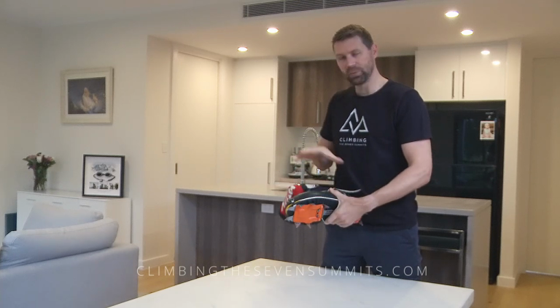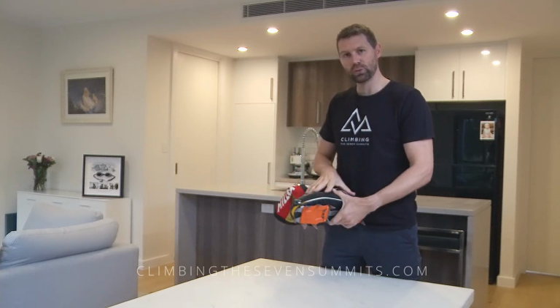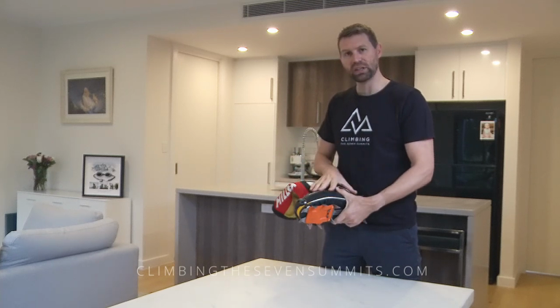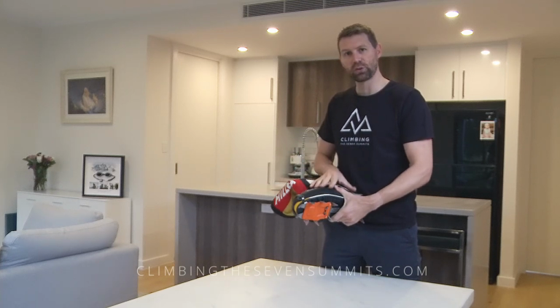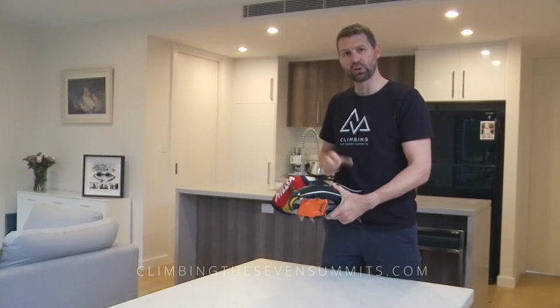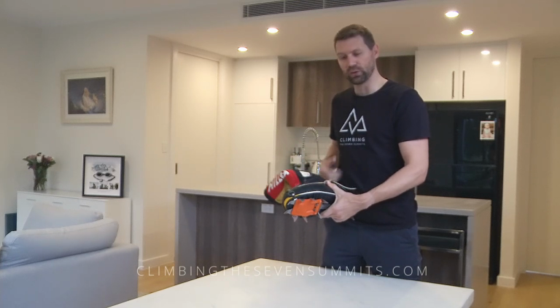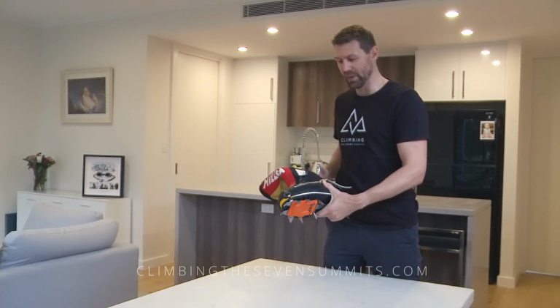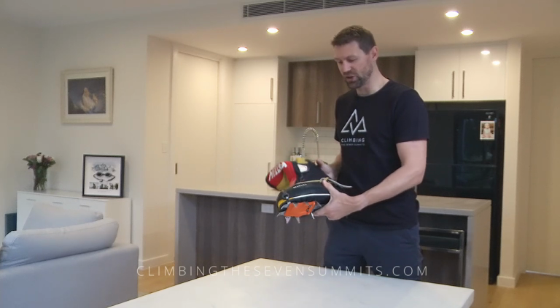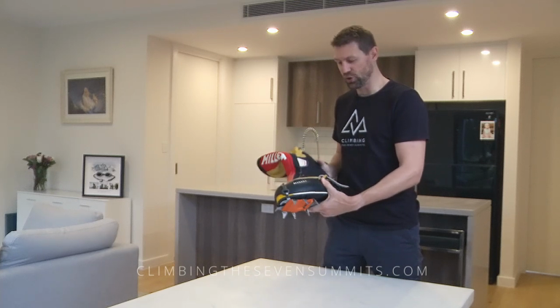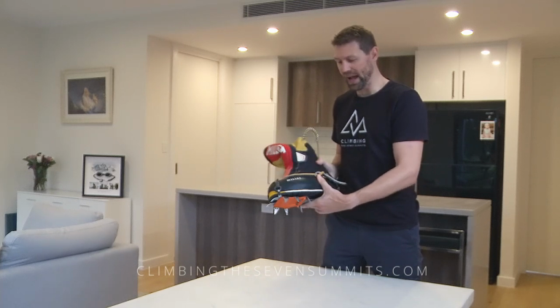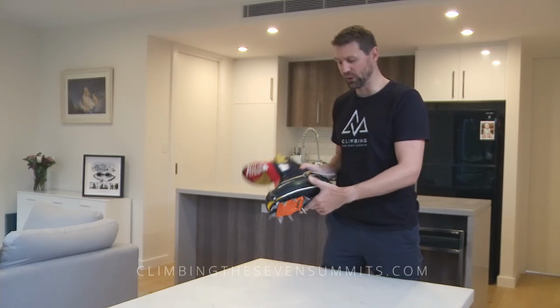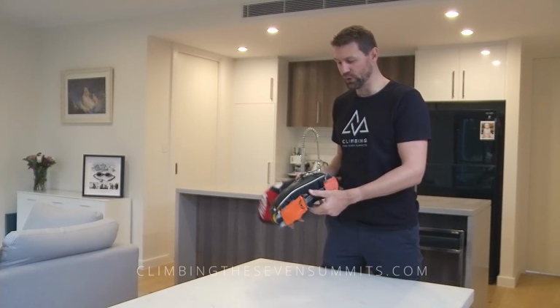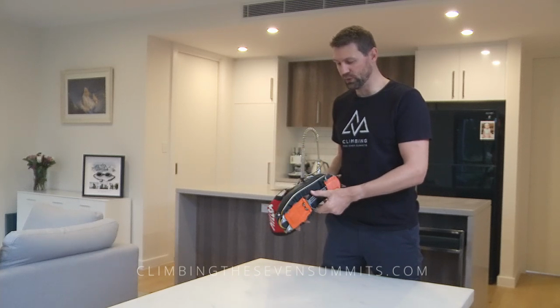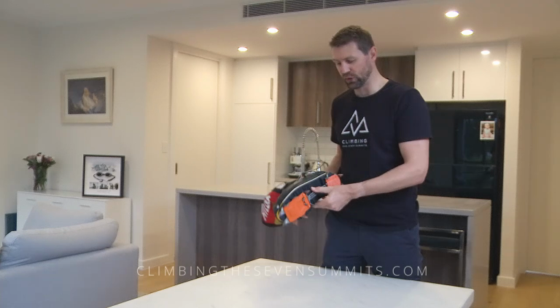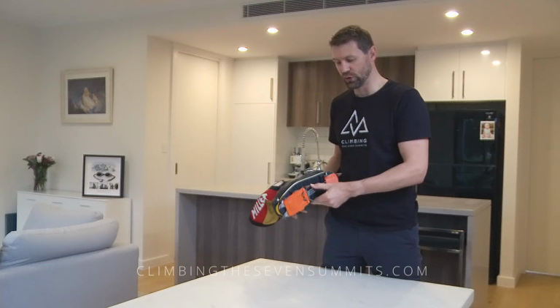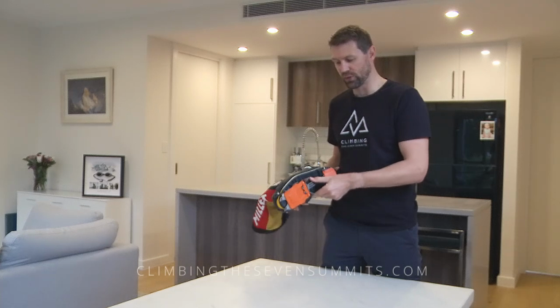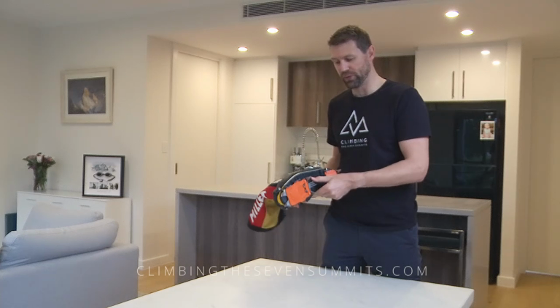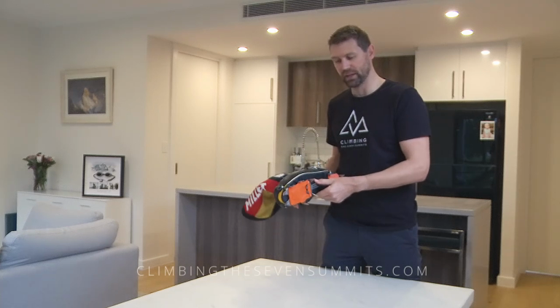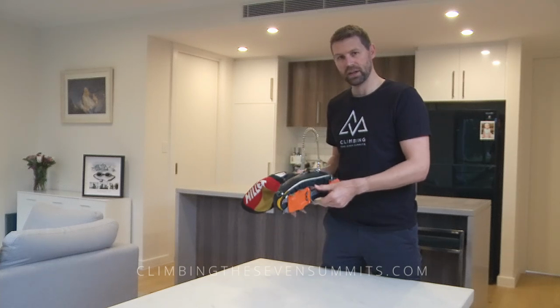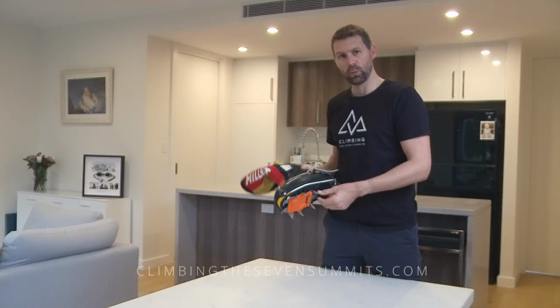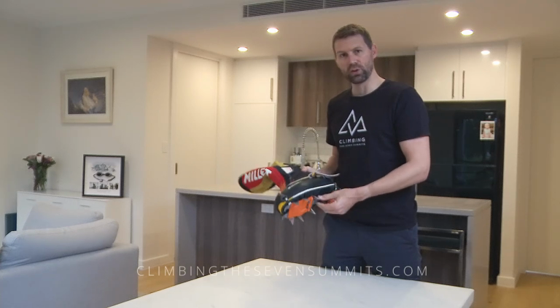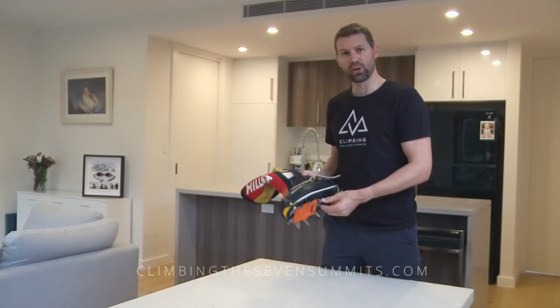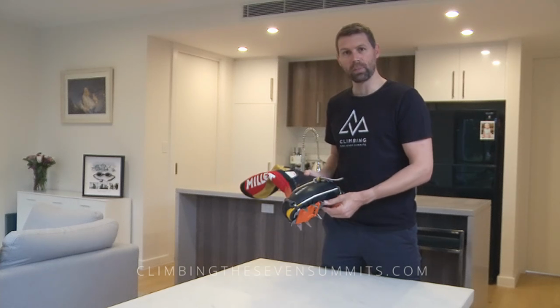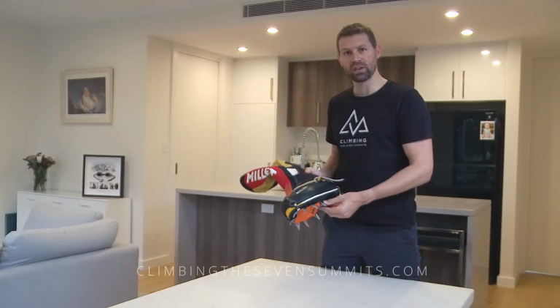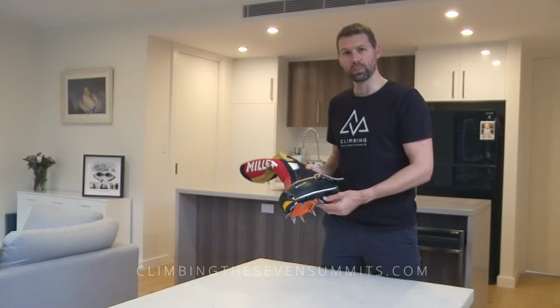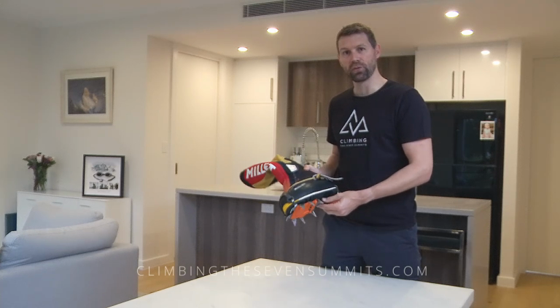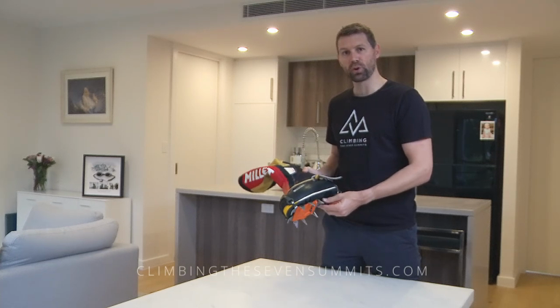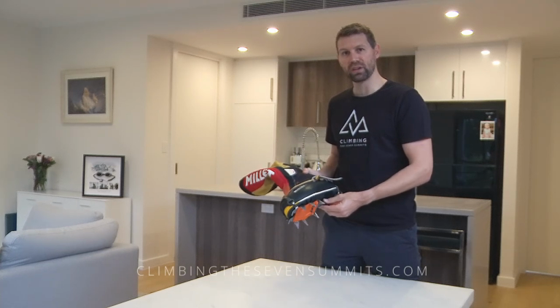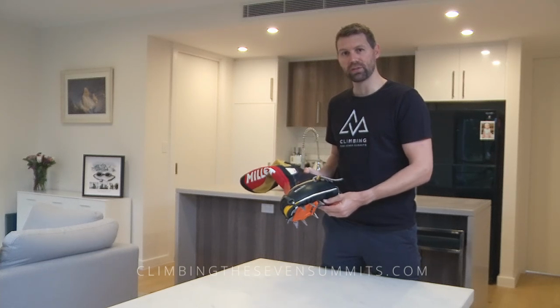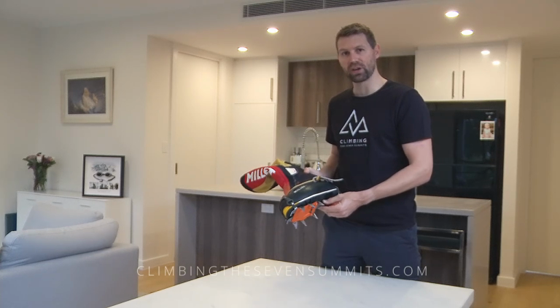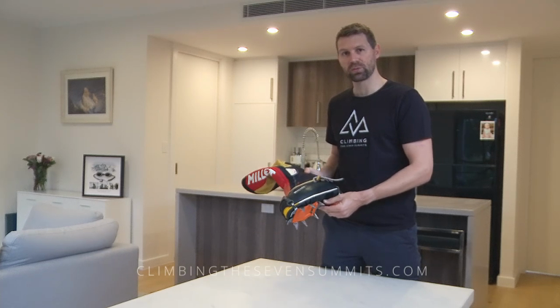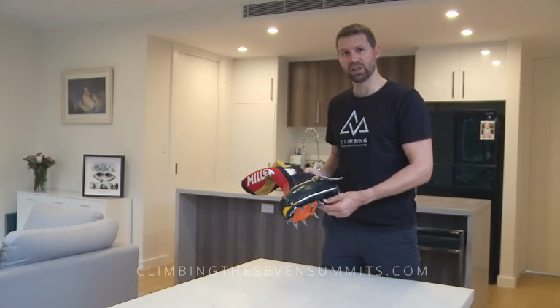It's absolutely critical to make sure you have a good secure fit with your crampons before you leave for expedition.